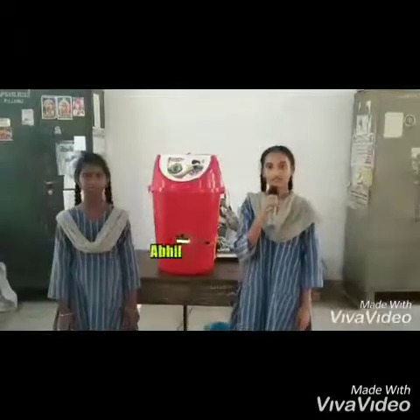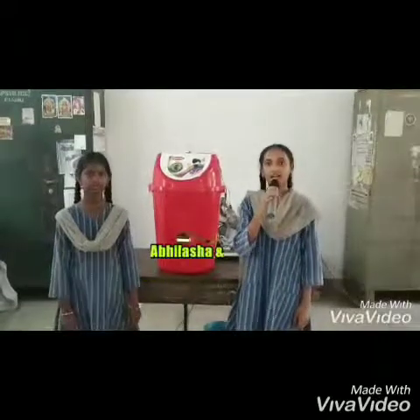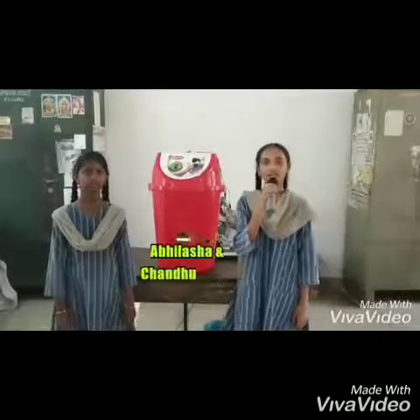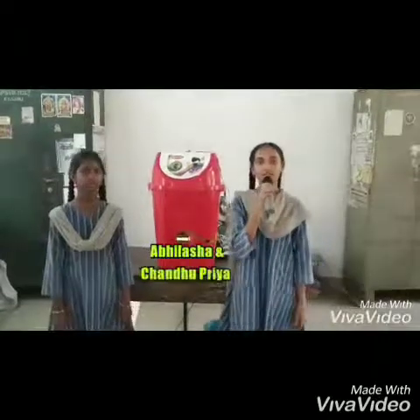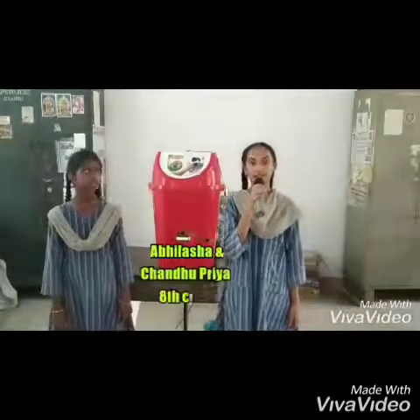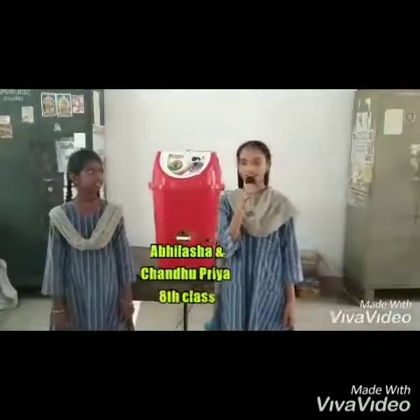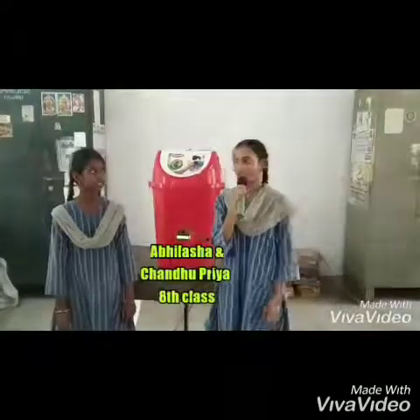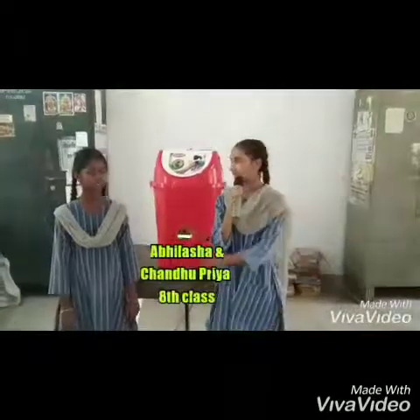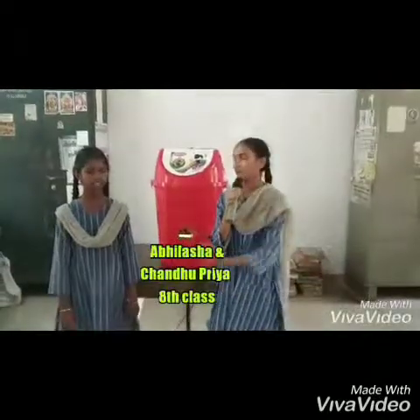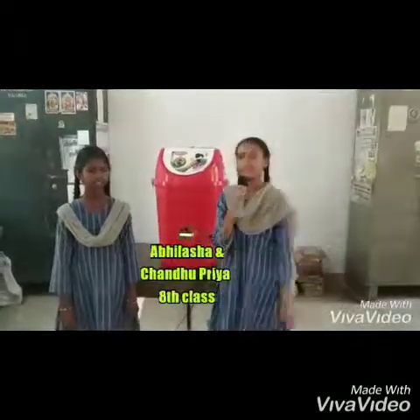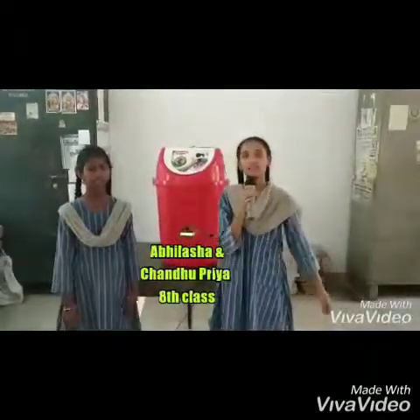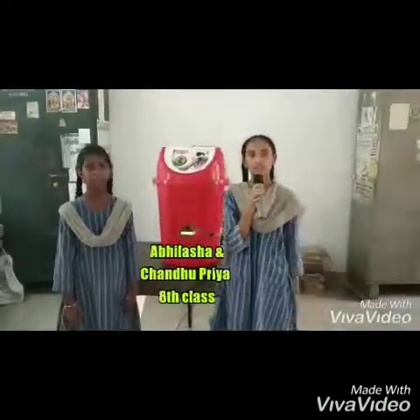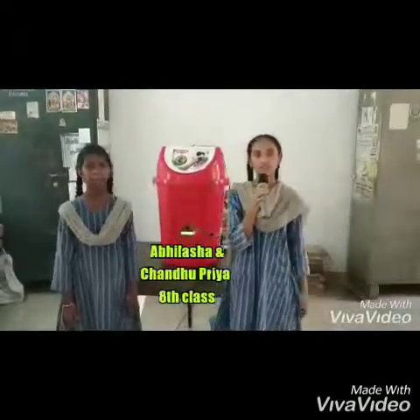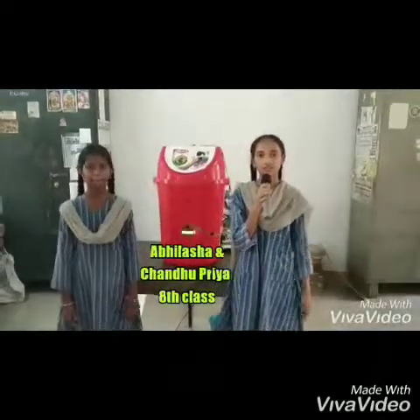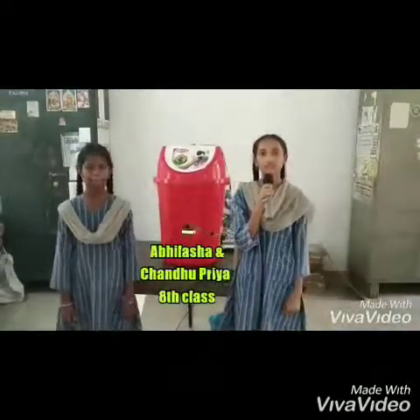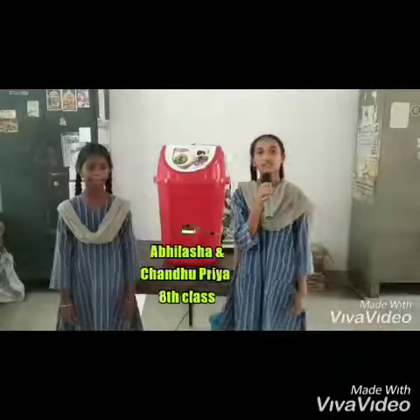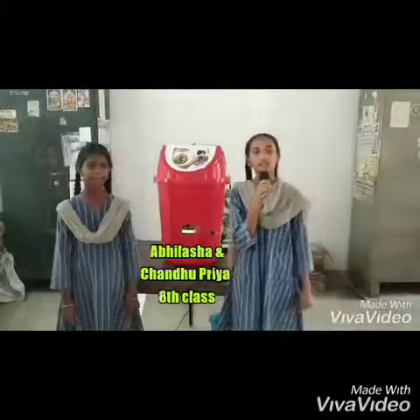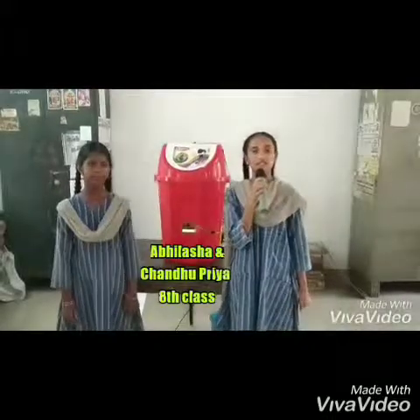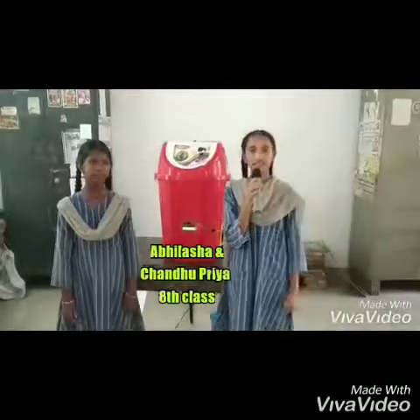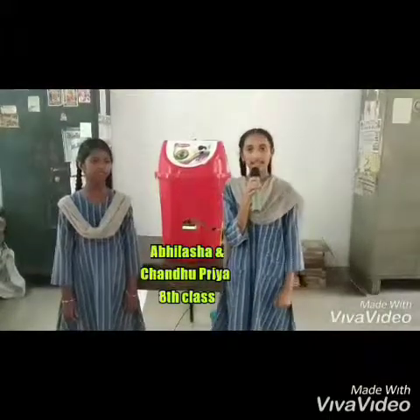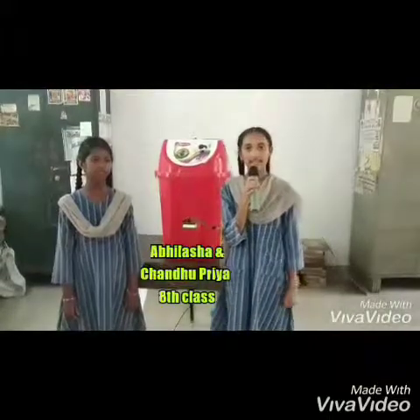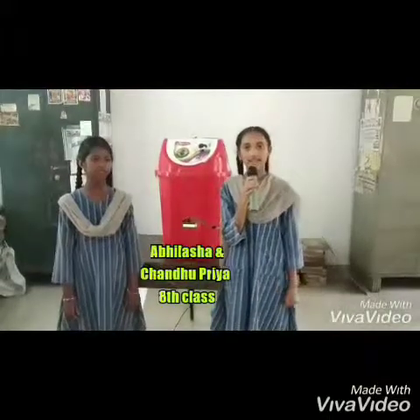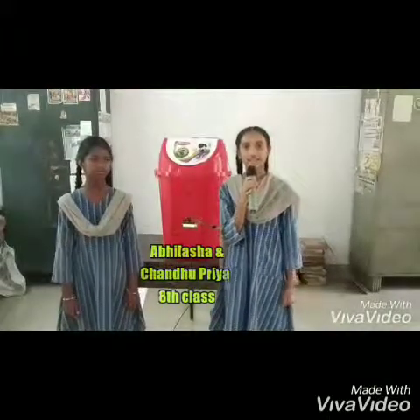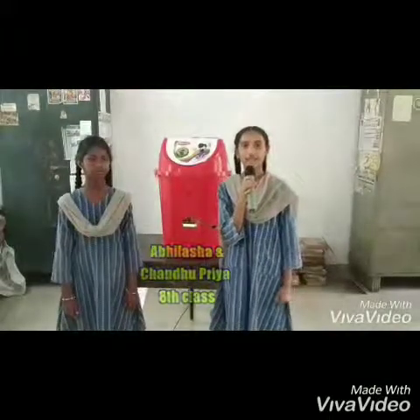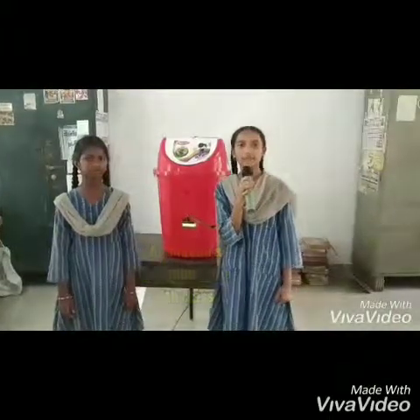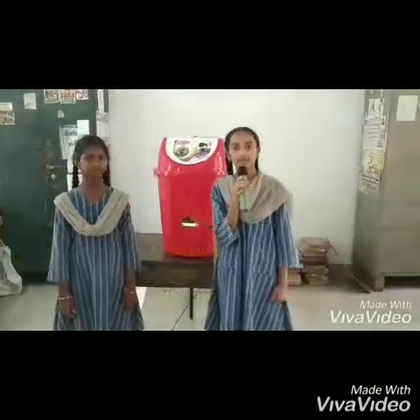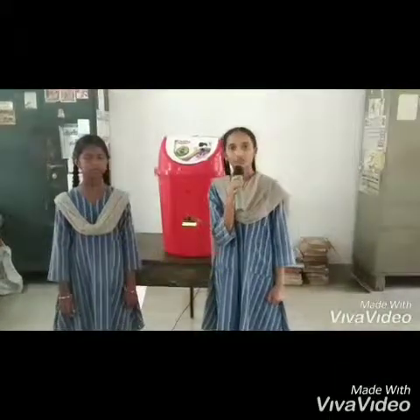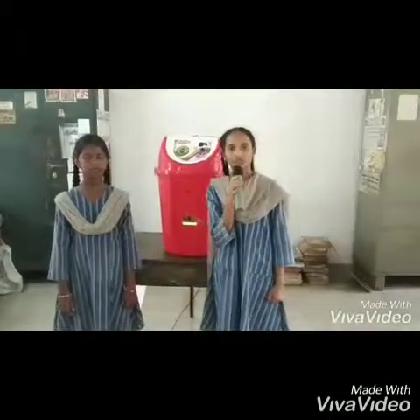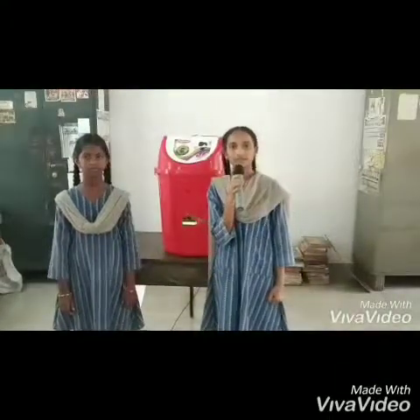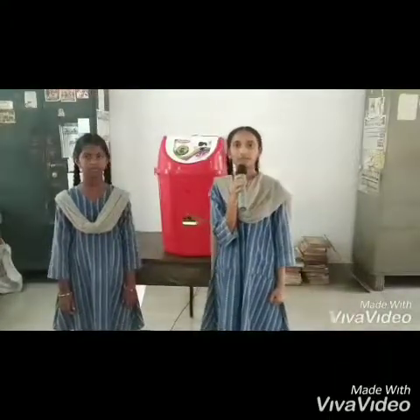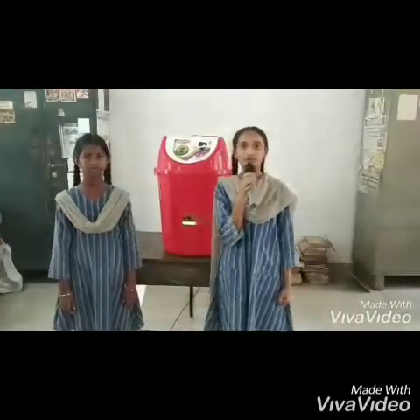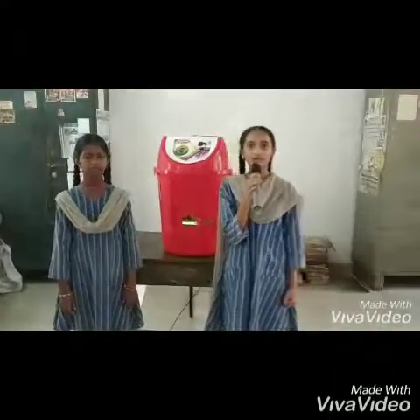I am Abhilashya and my partner's name is Shandupriya. We are studying at AP Badyavisuklam at Kaur.